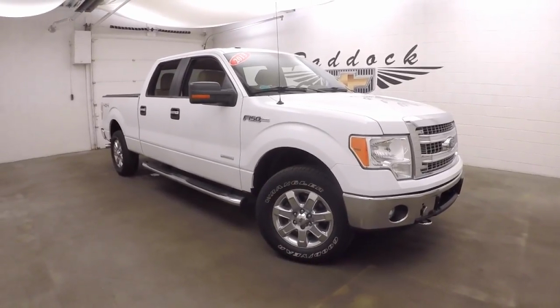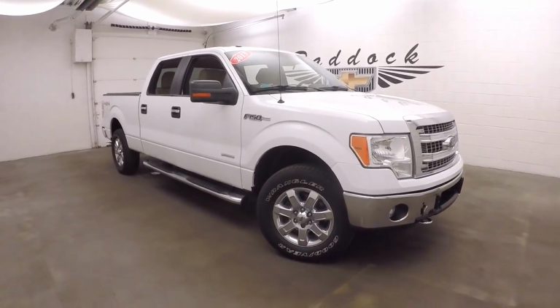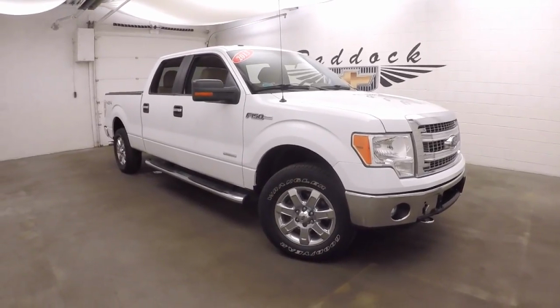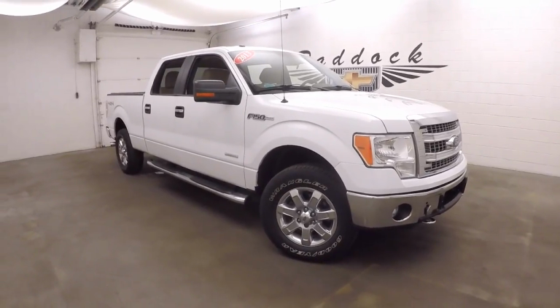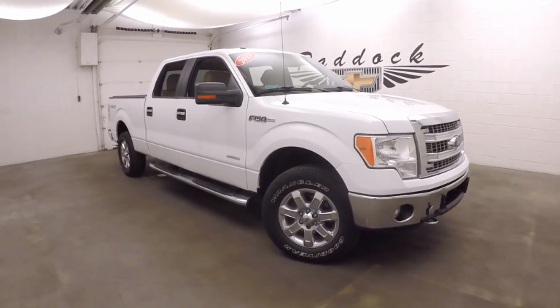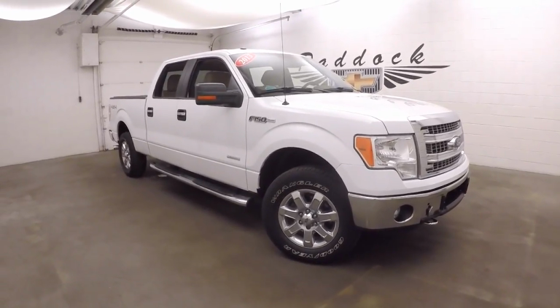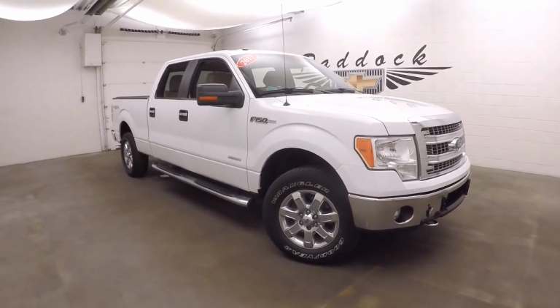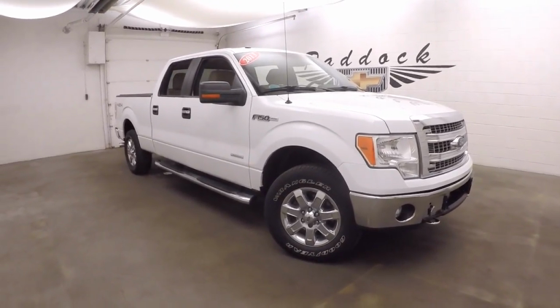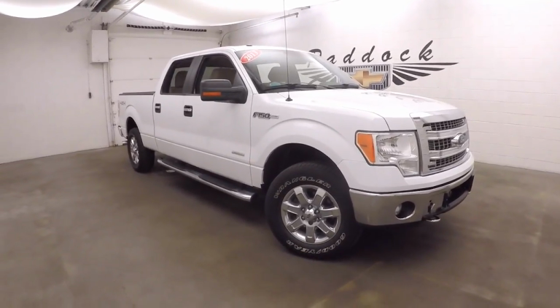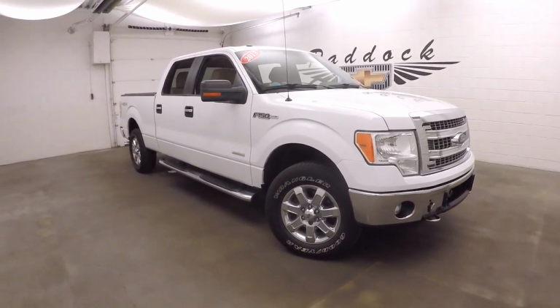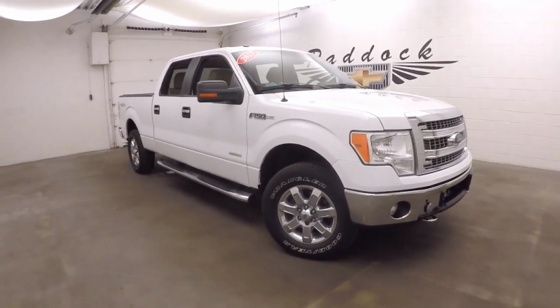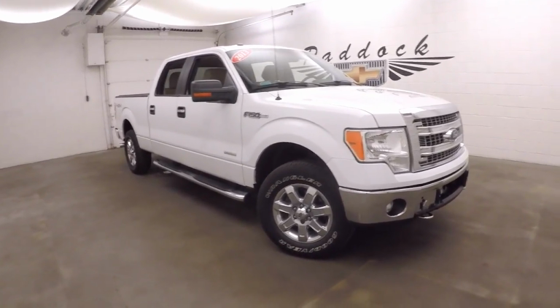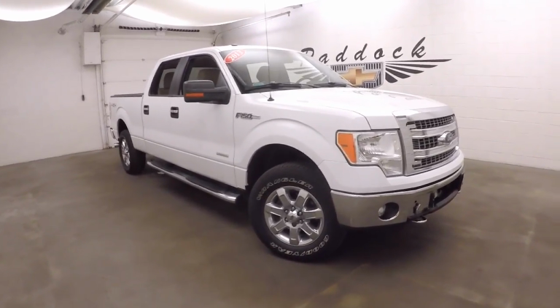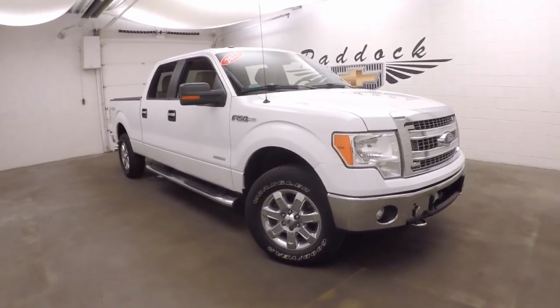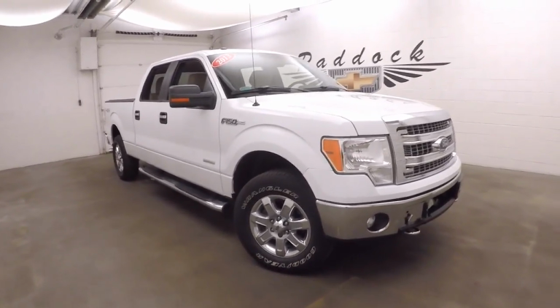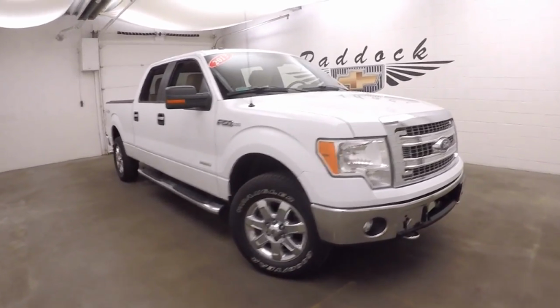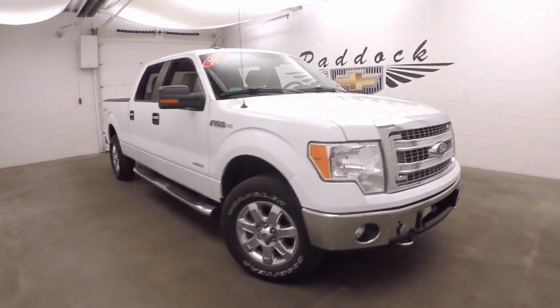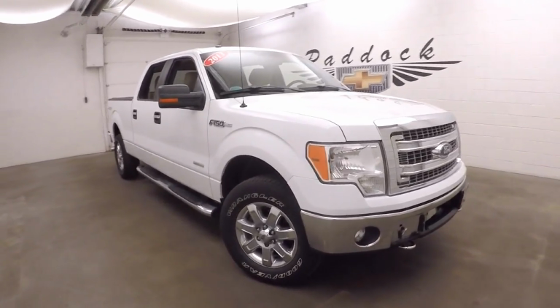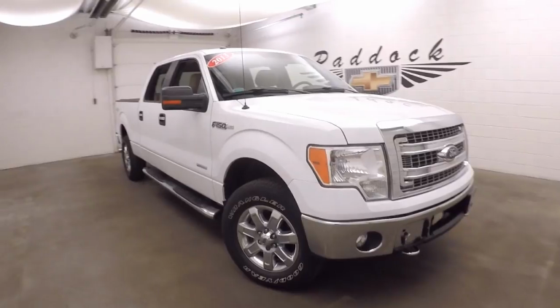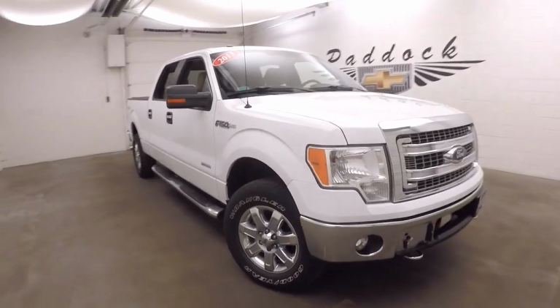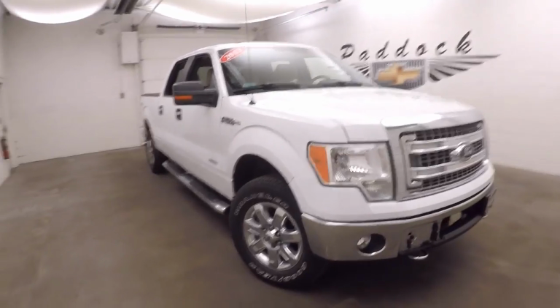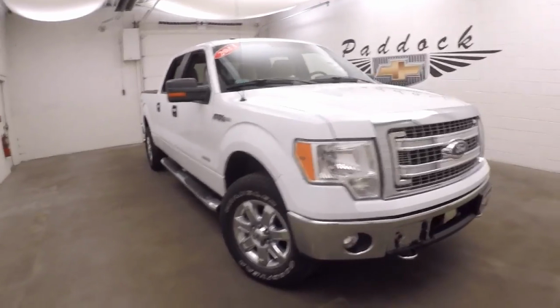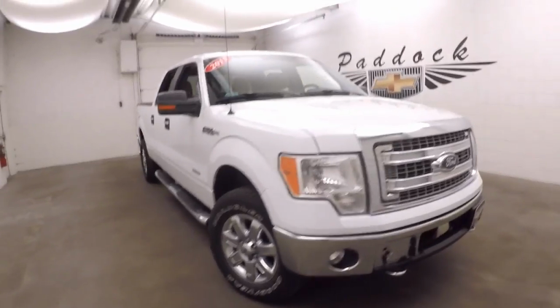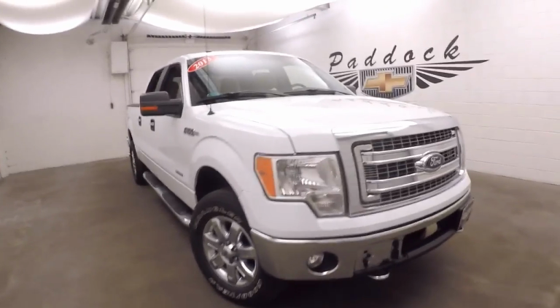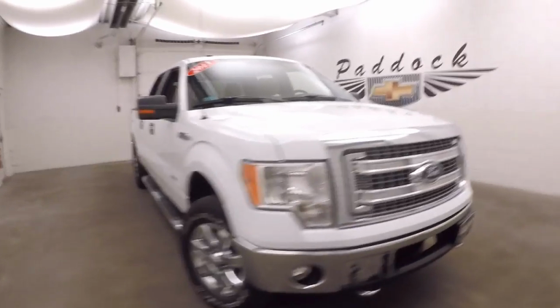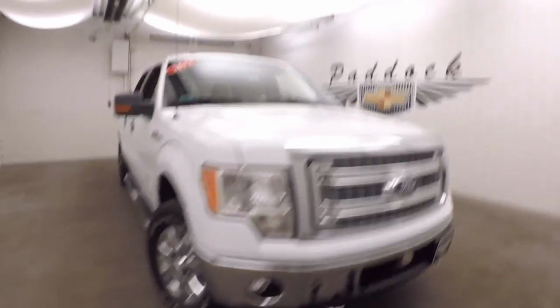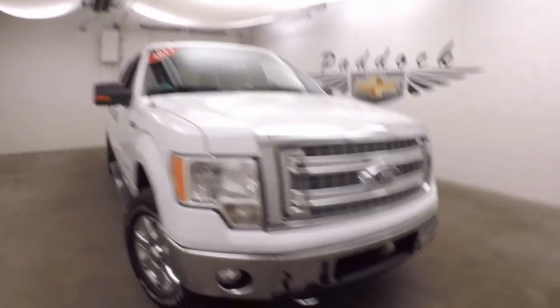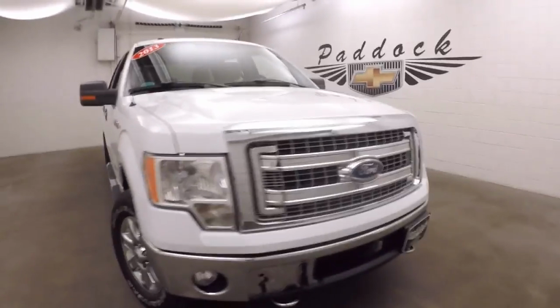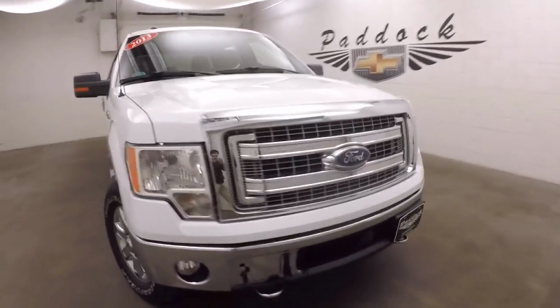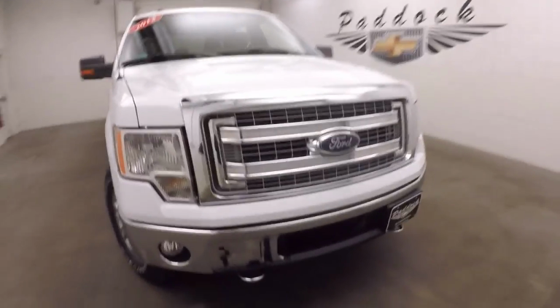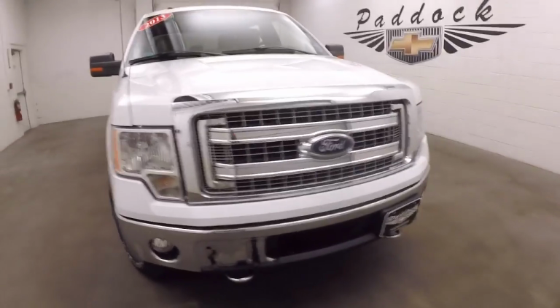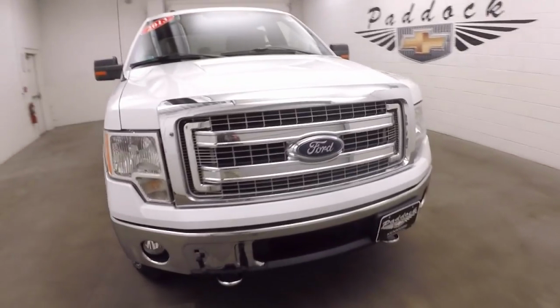This is a 2013 Ford F-150. This is the XLT, the EcoBoost V6.